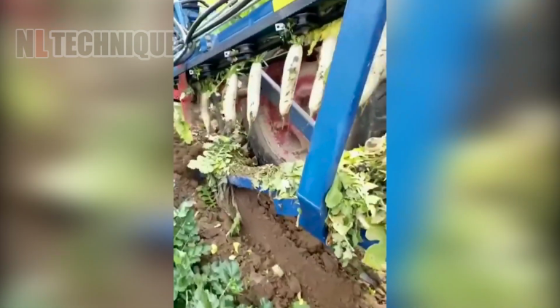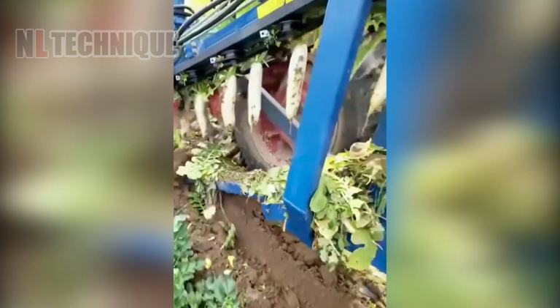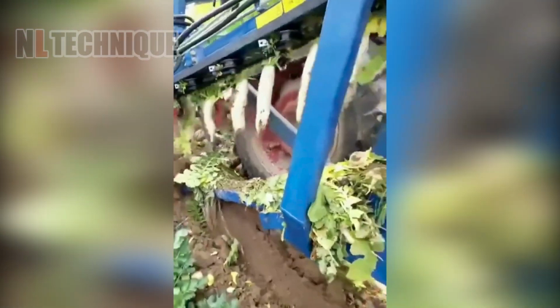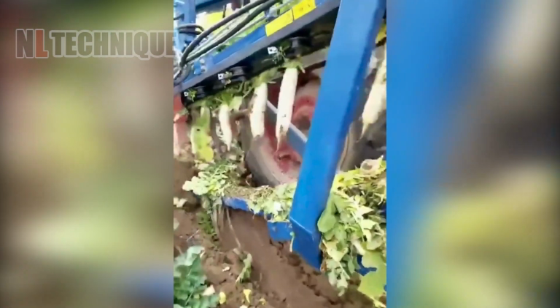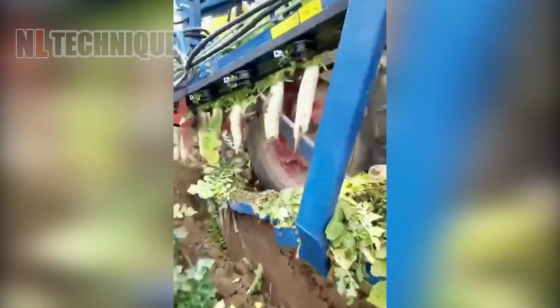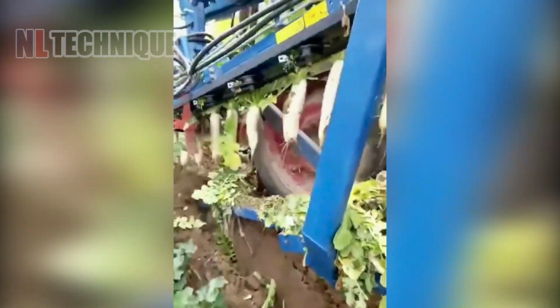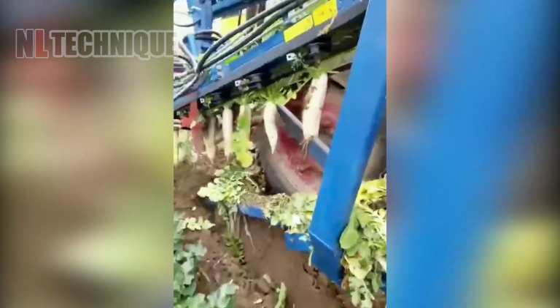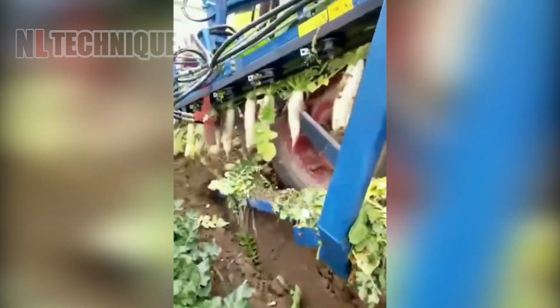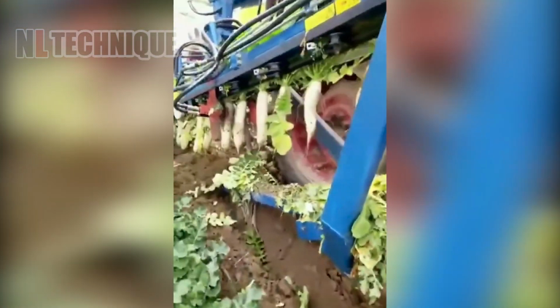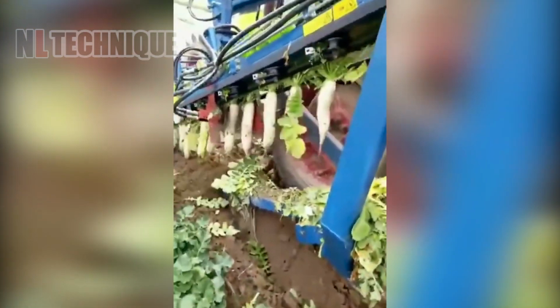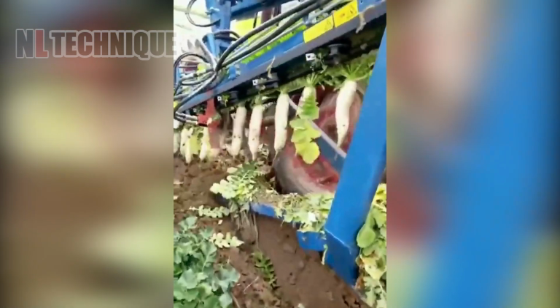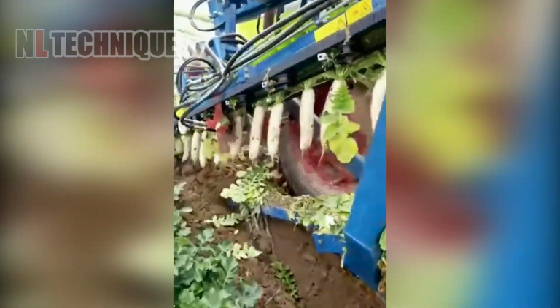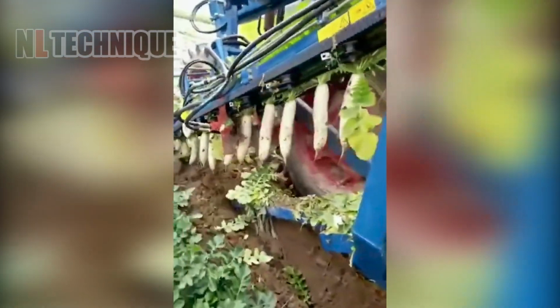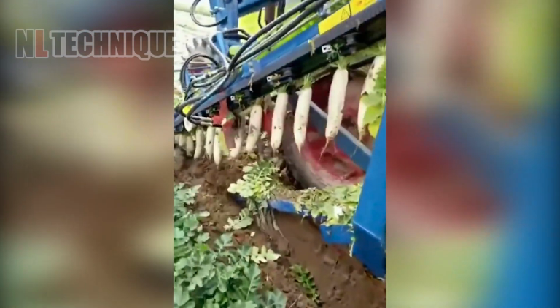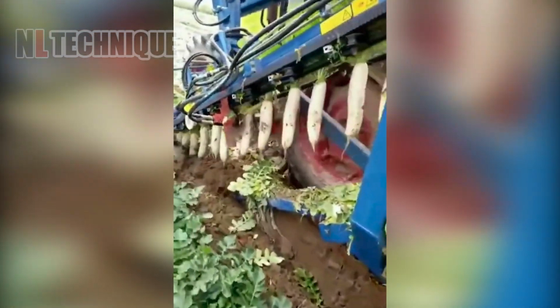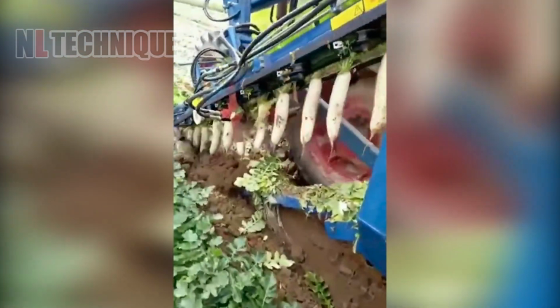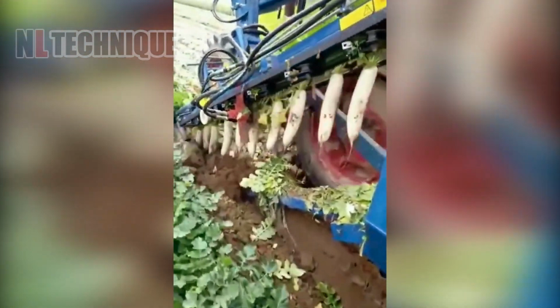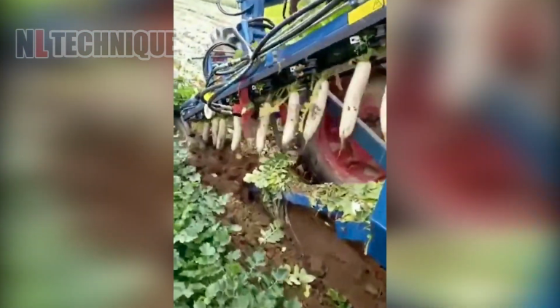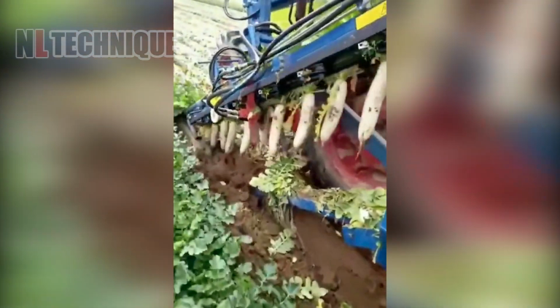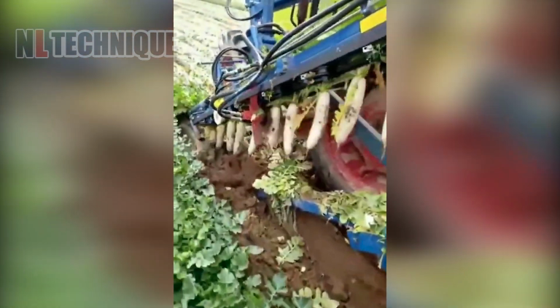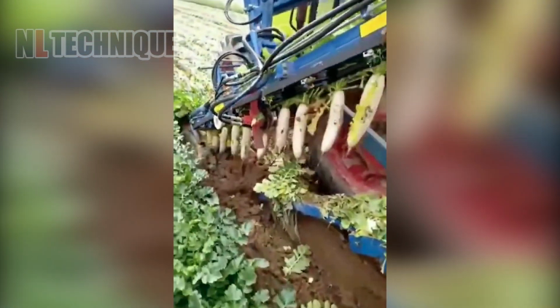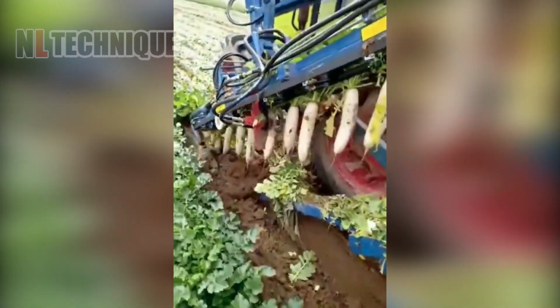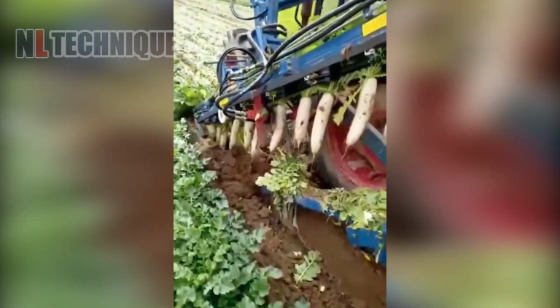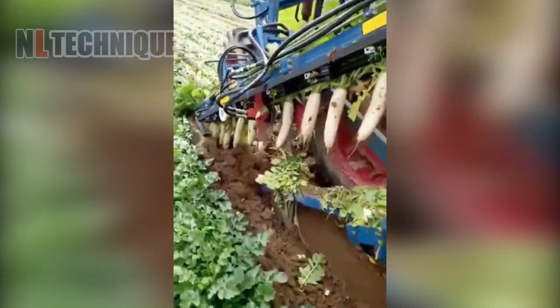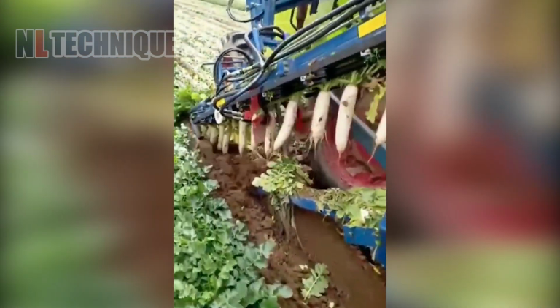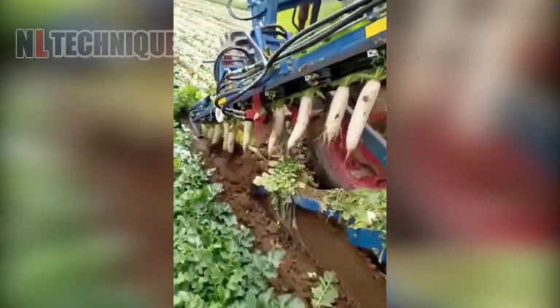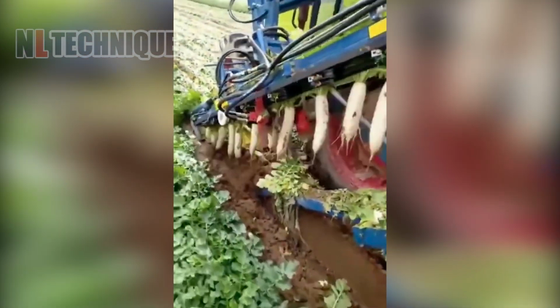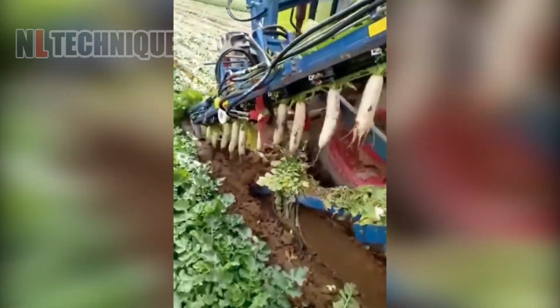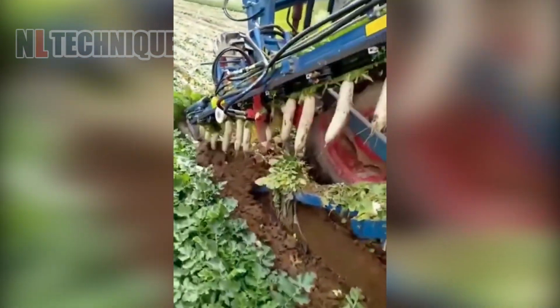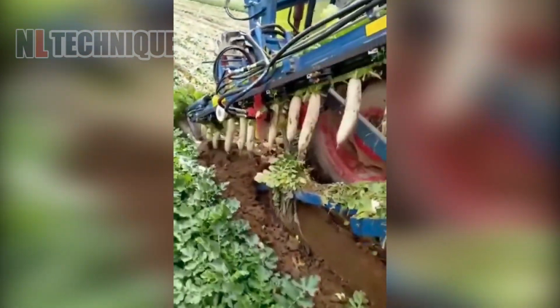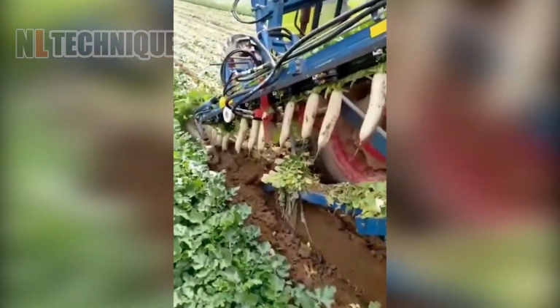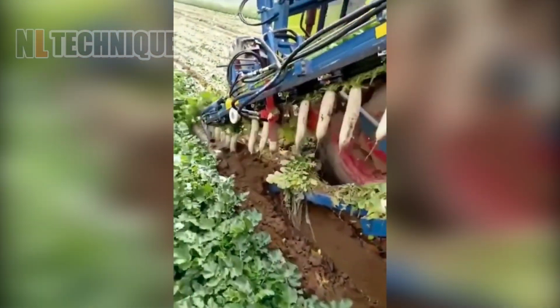Efficiency at its best. Watch these white beets make their way from soil to store.